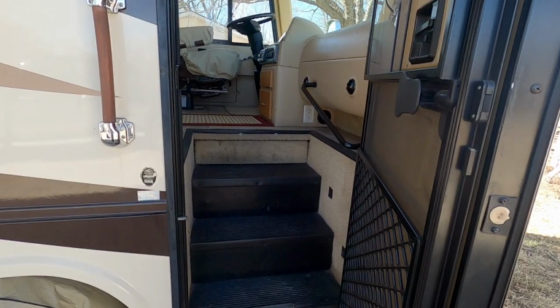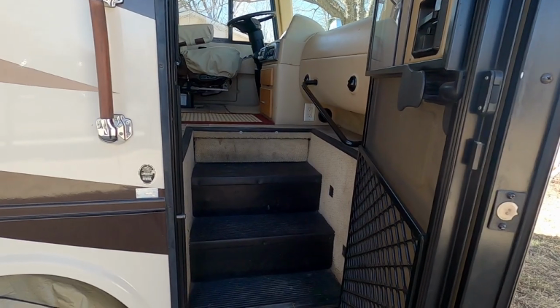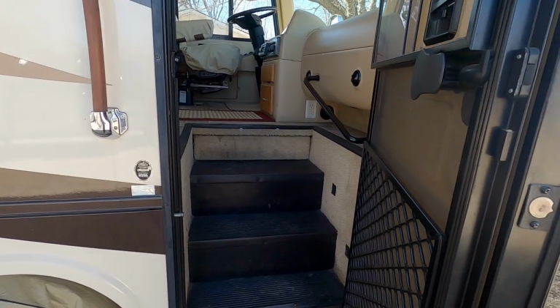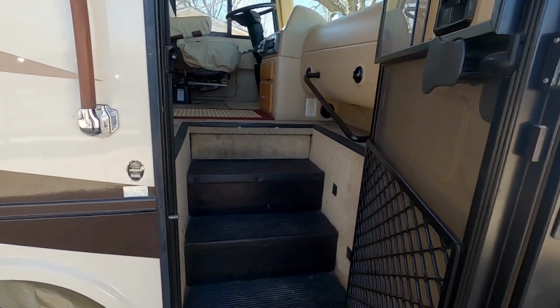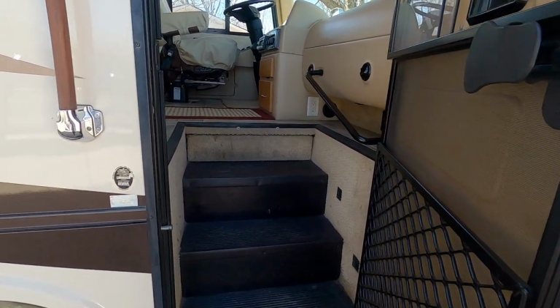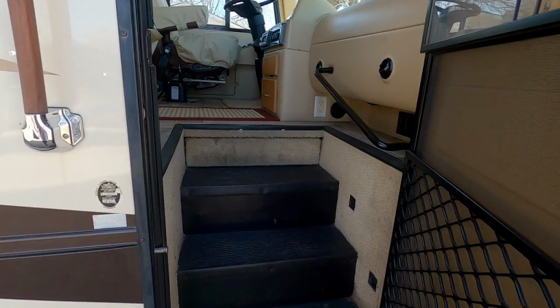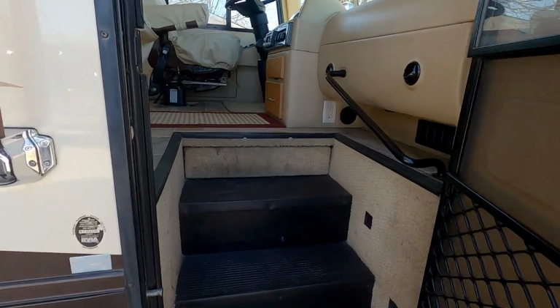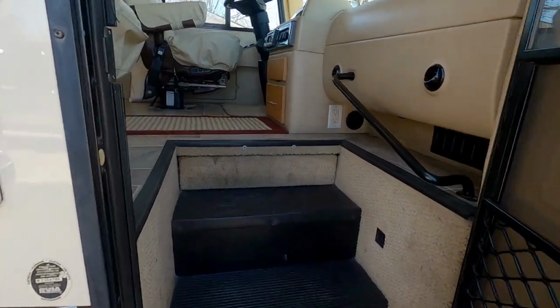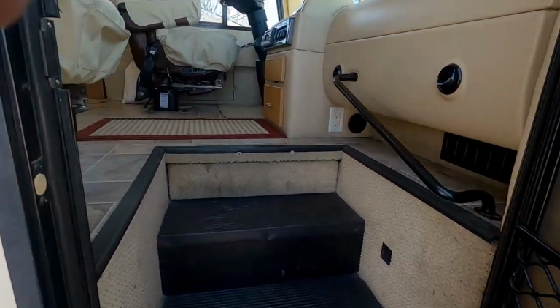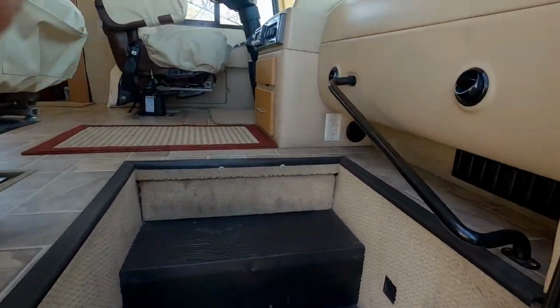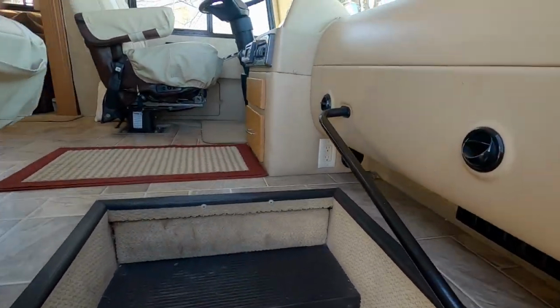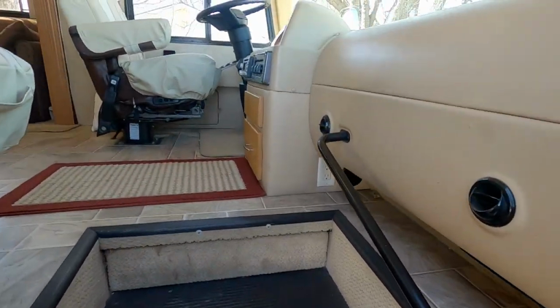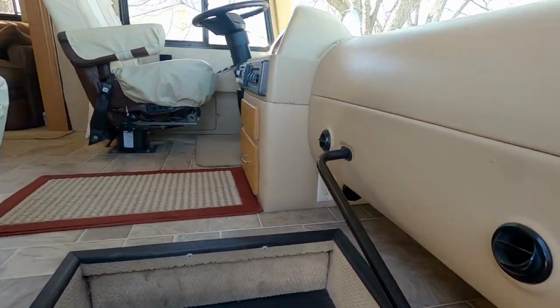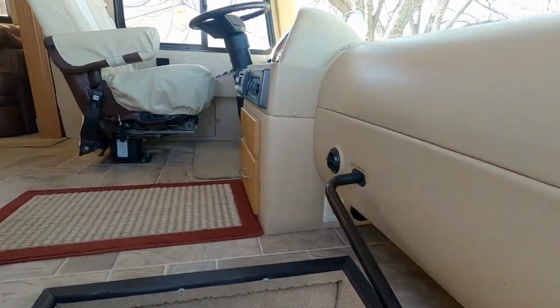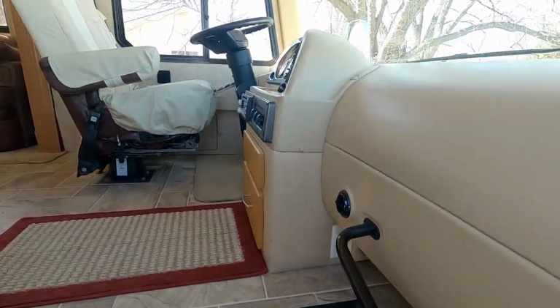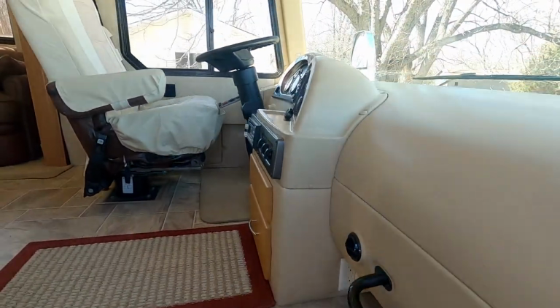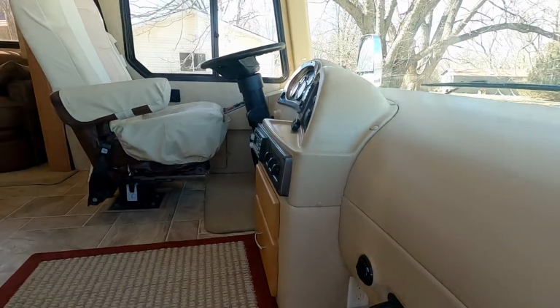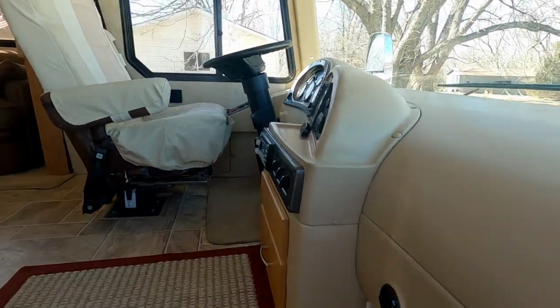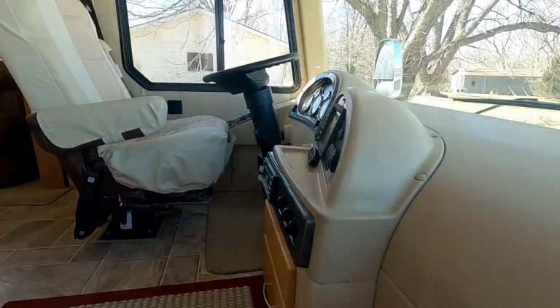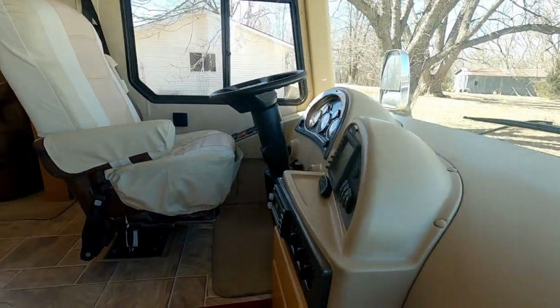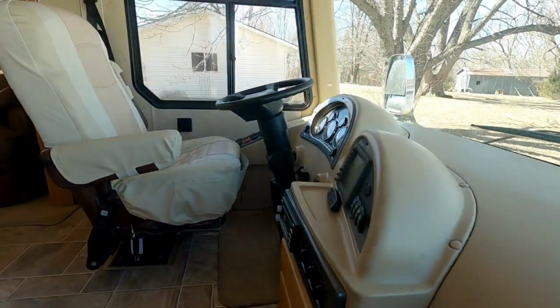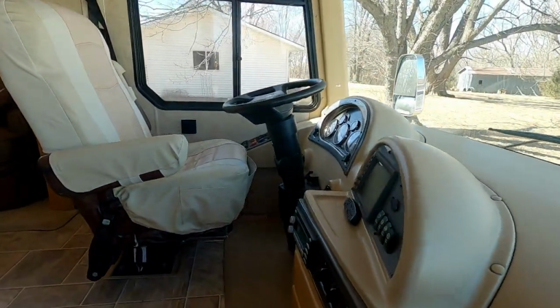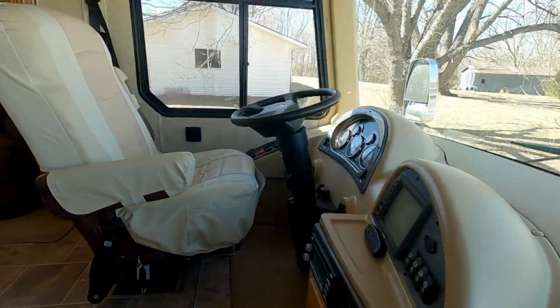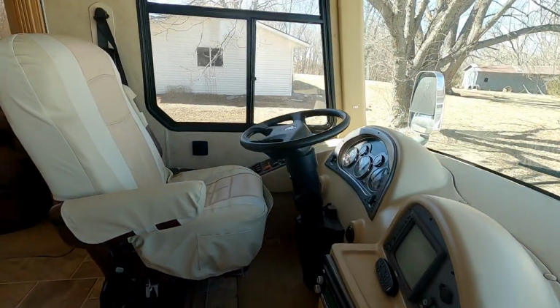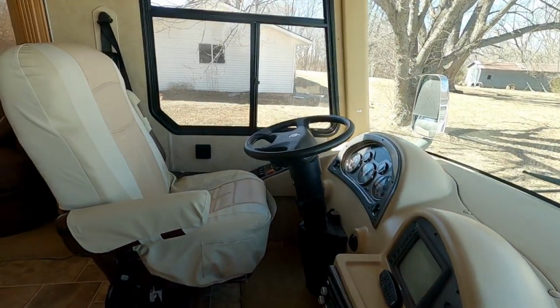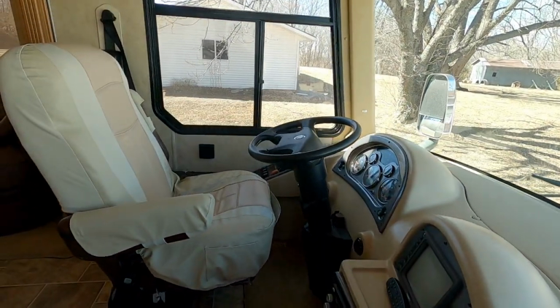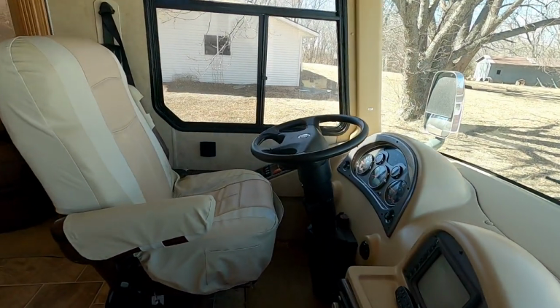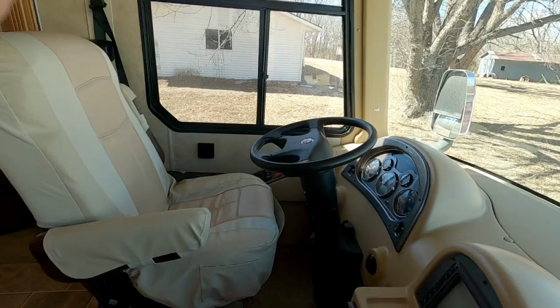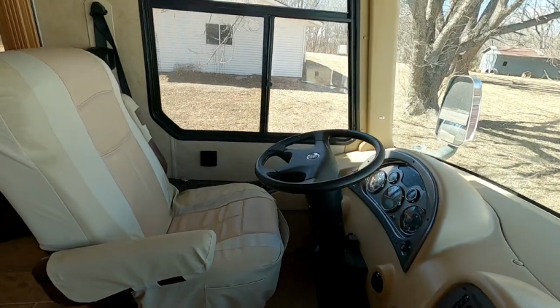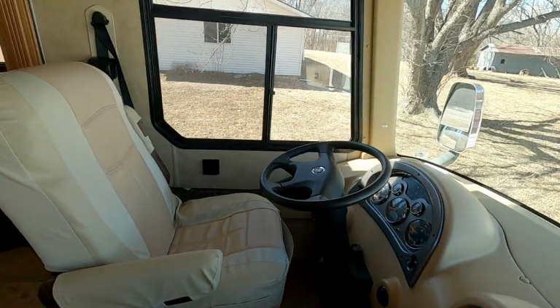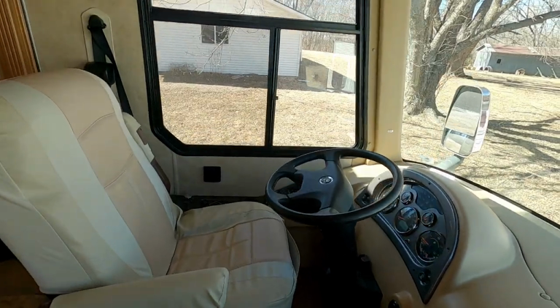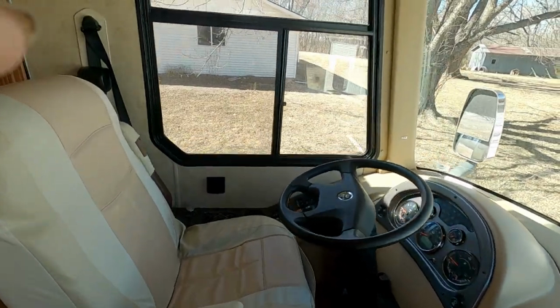I have the generator running so I can charge the batteries up. It's been off for a little while. Let's start up here in front.